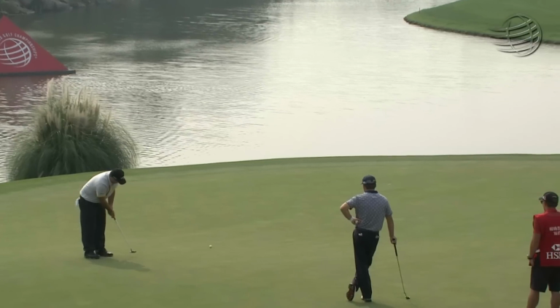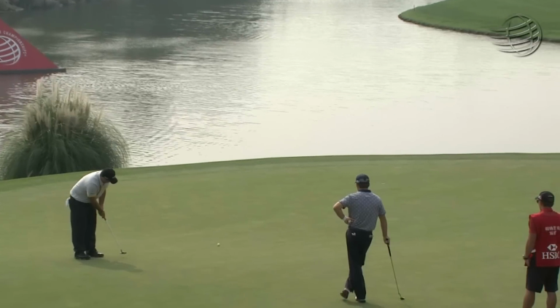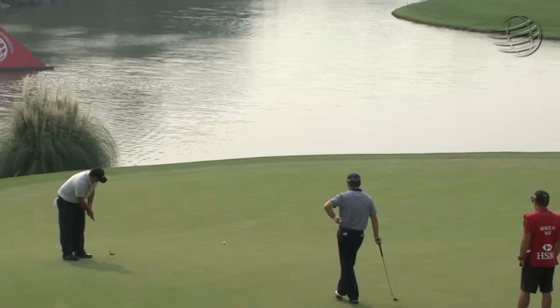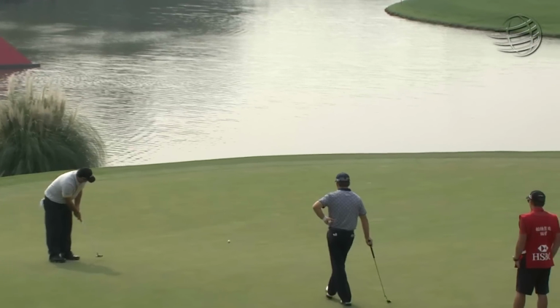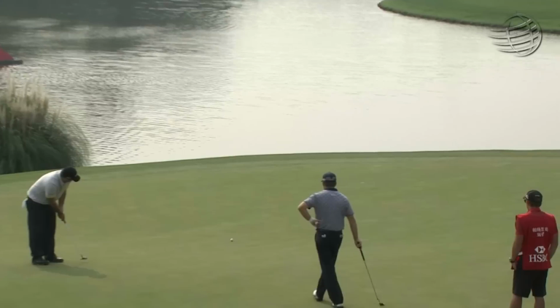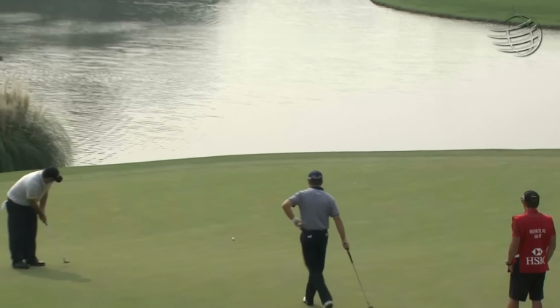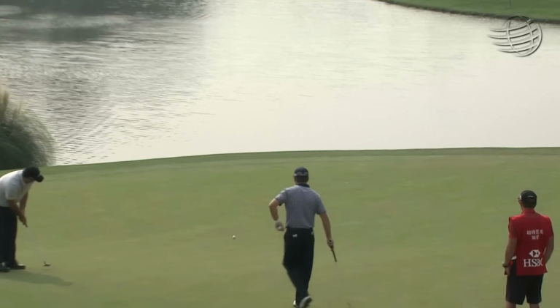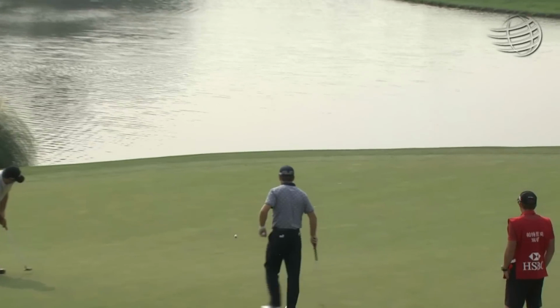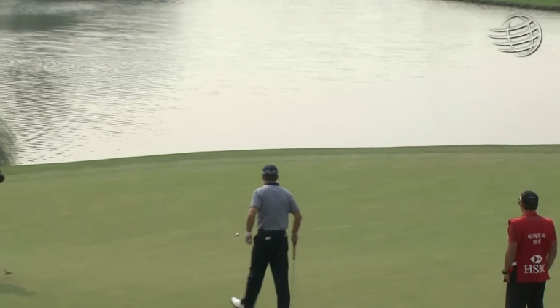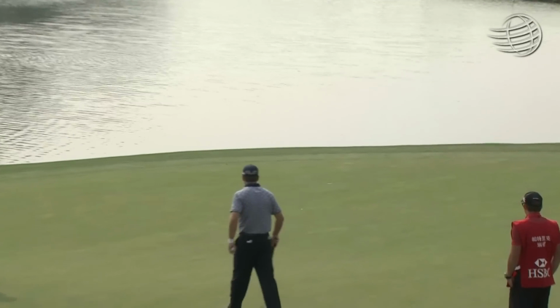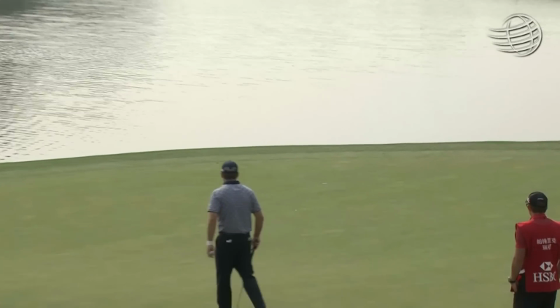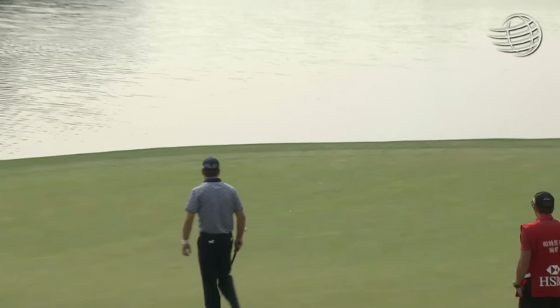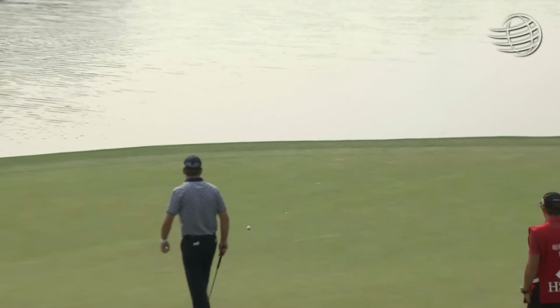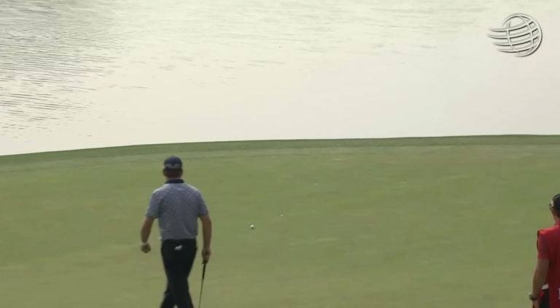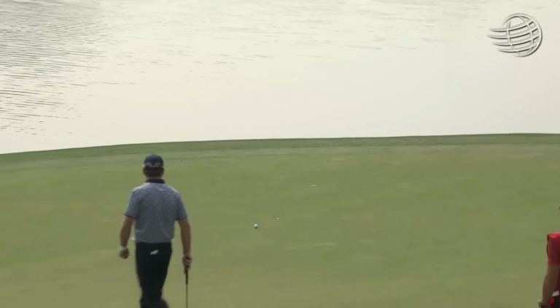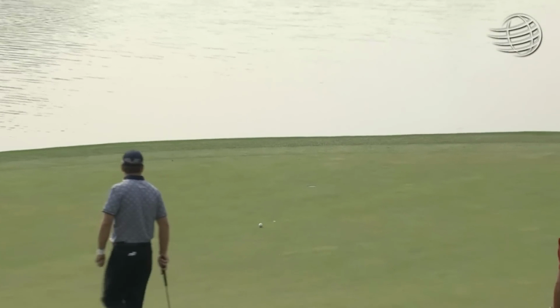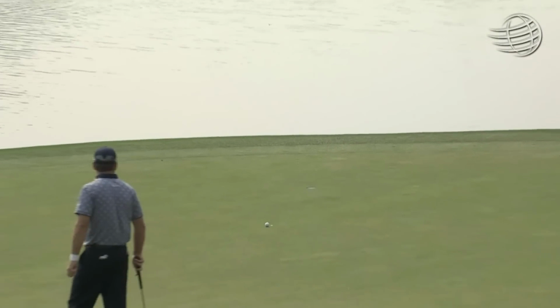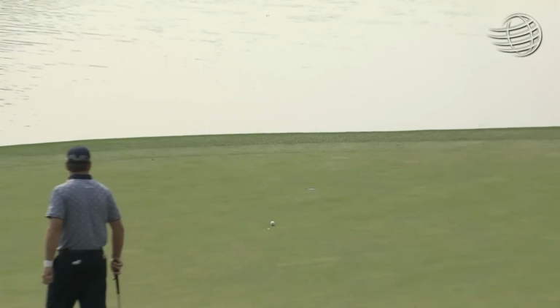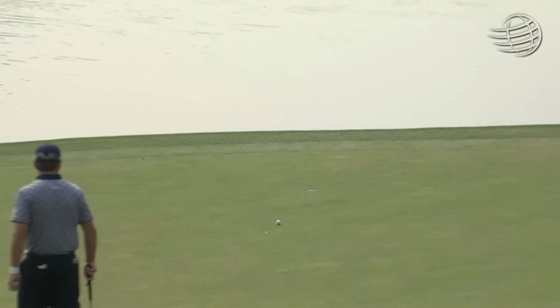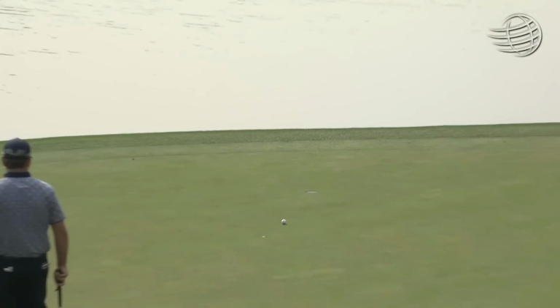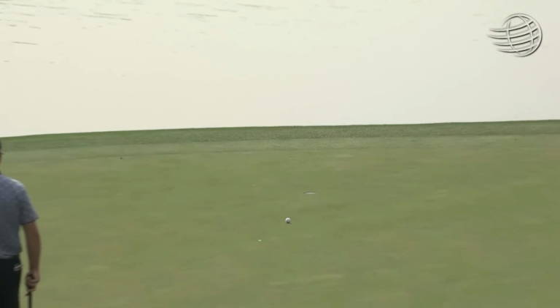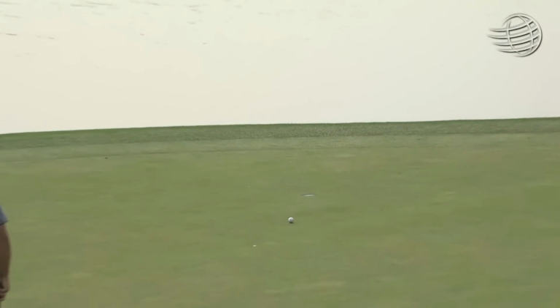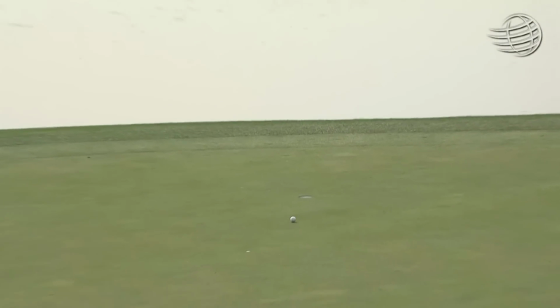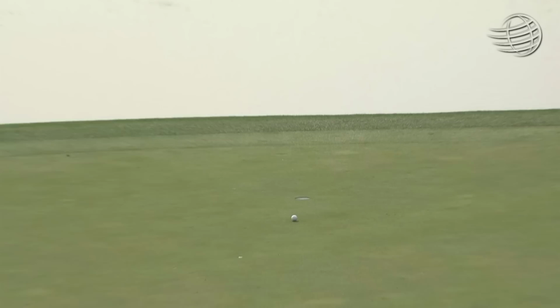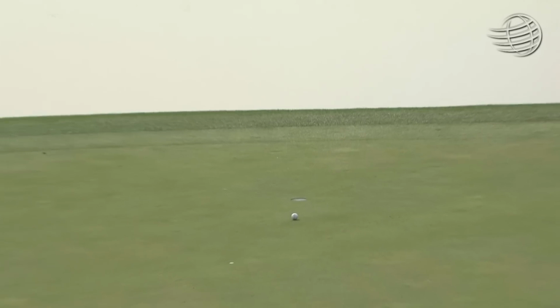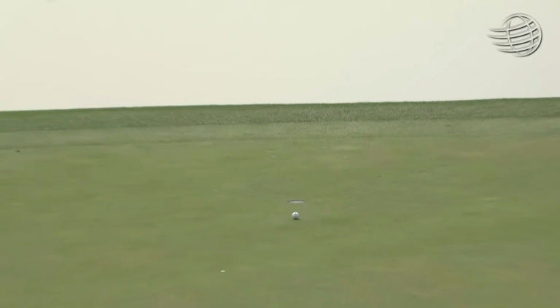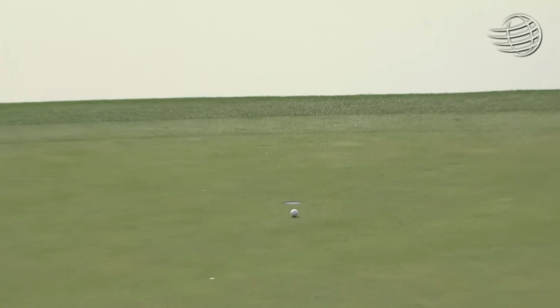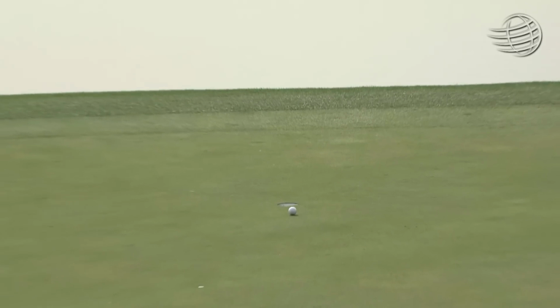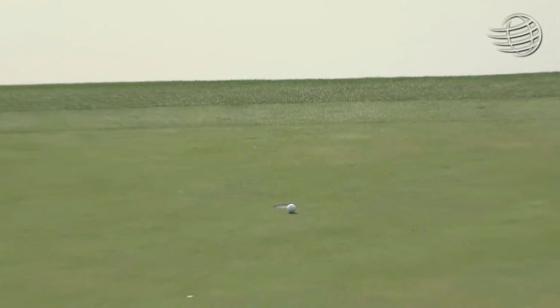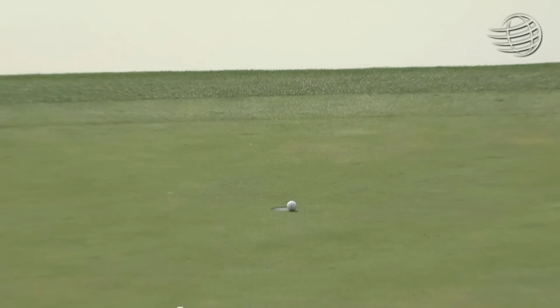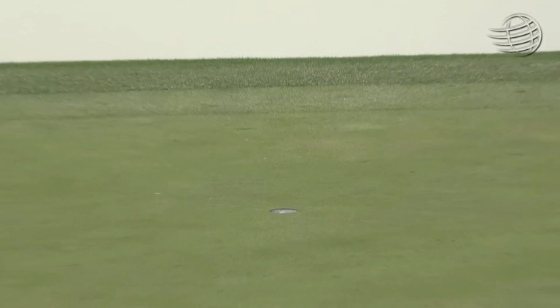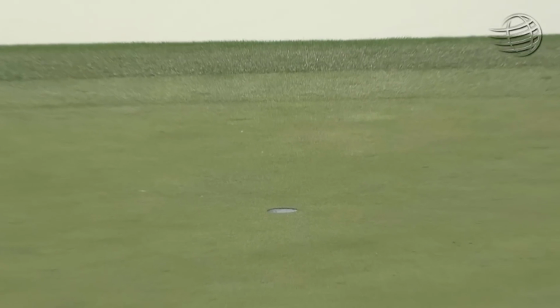It sticks in its pitch mark. Takes him about 10 or 15 minutes to mark his ball. And then, bam.